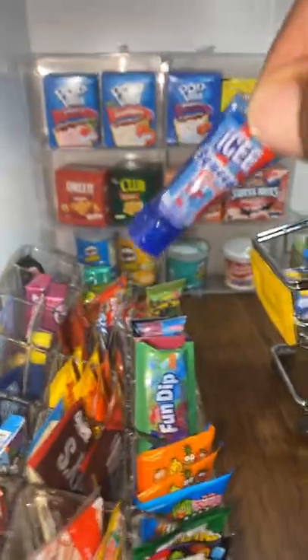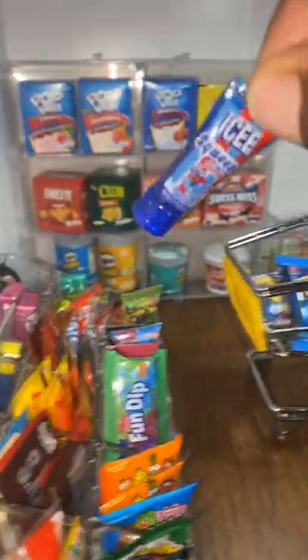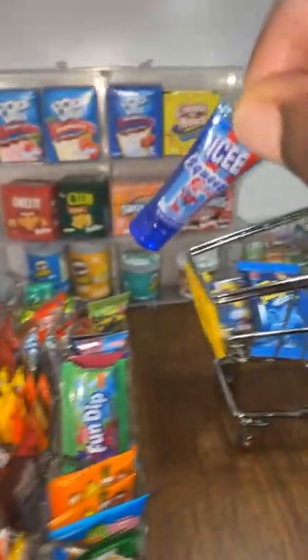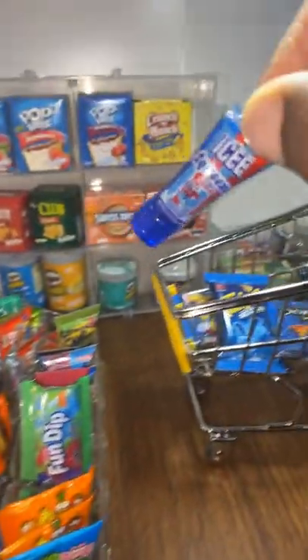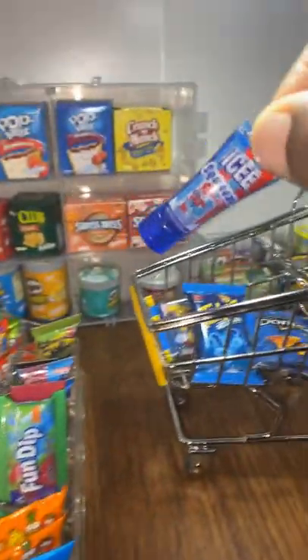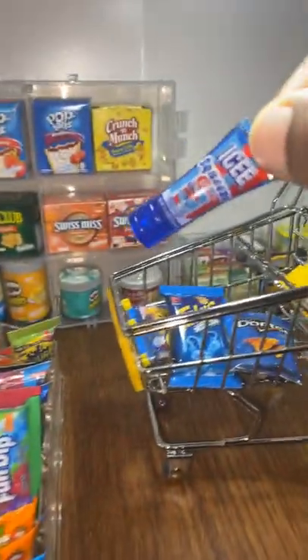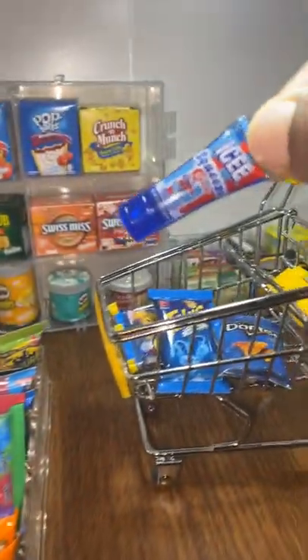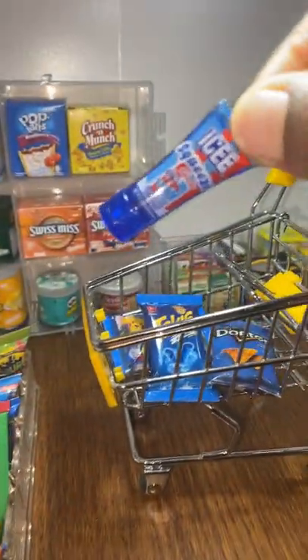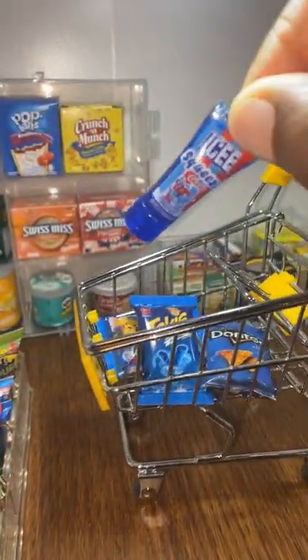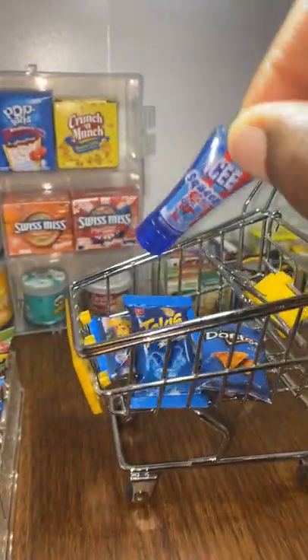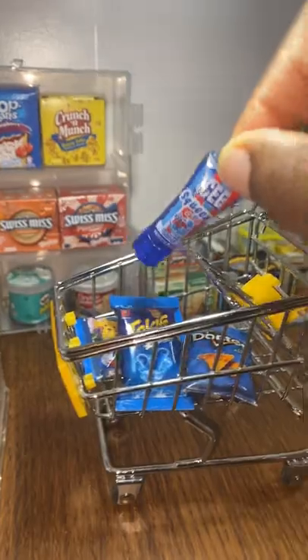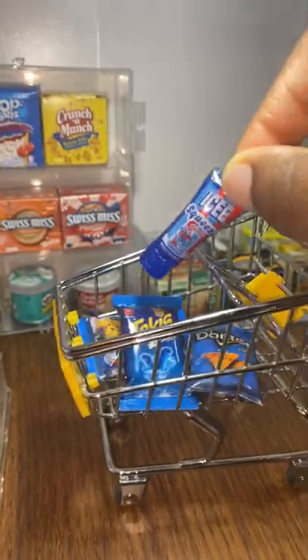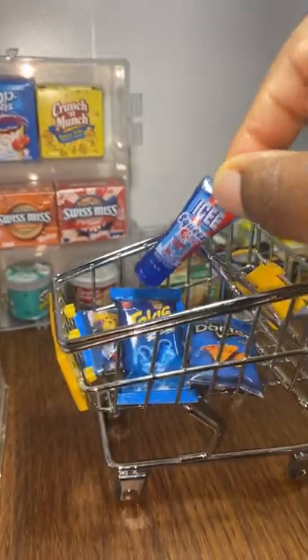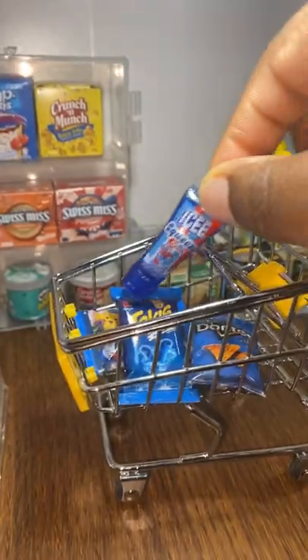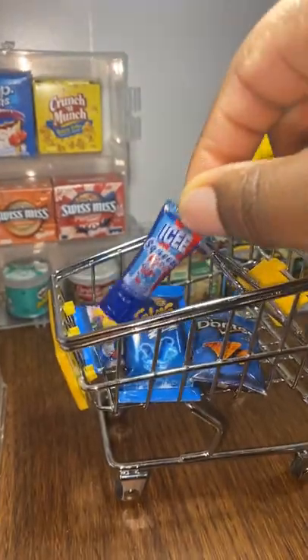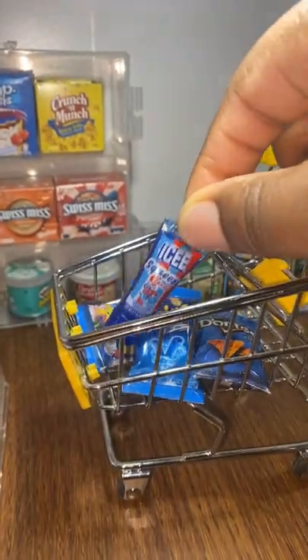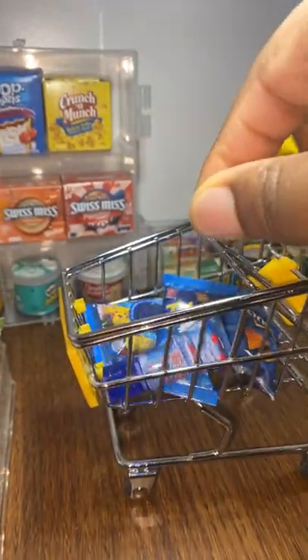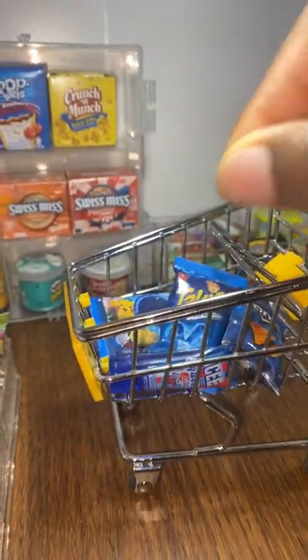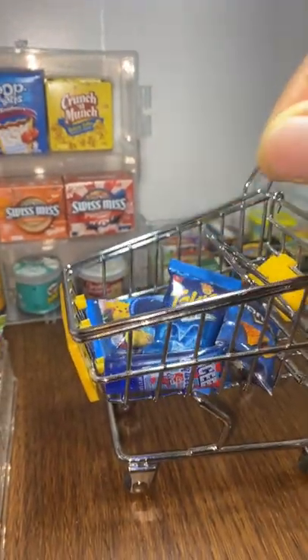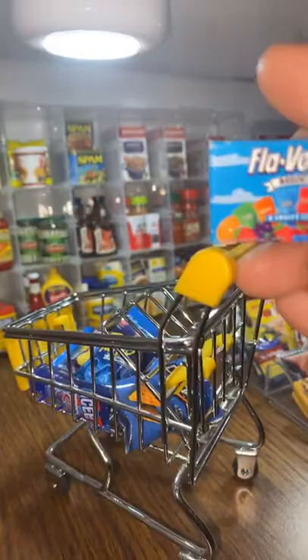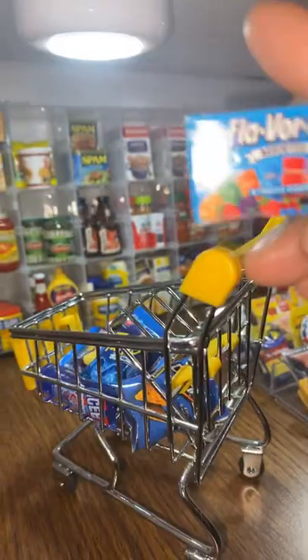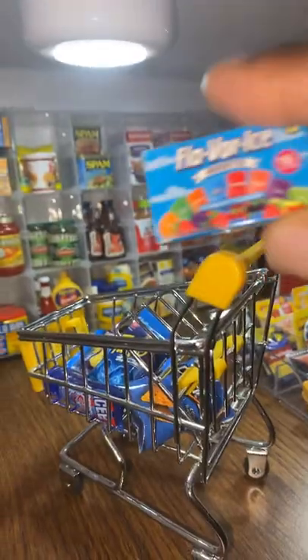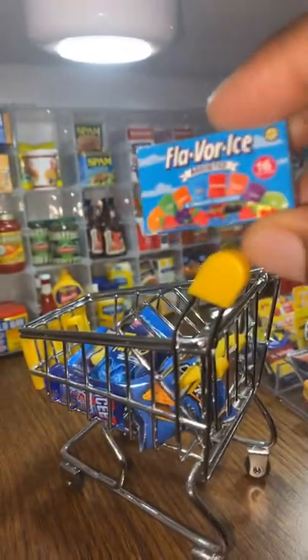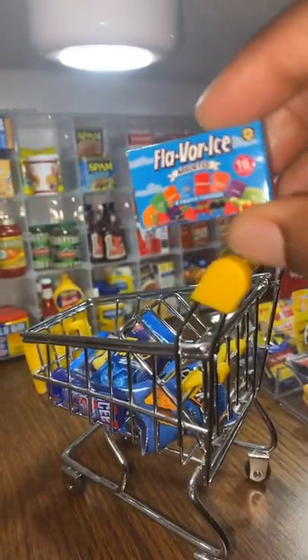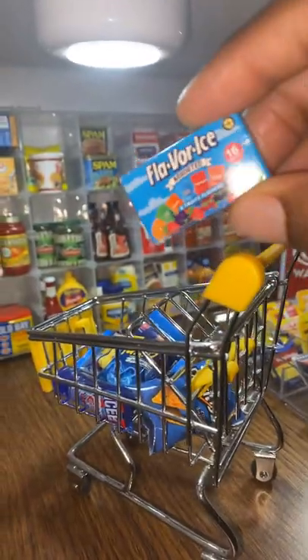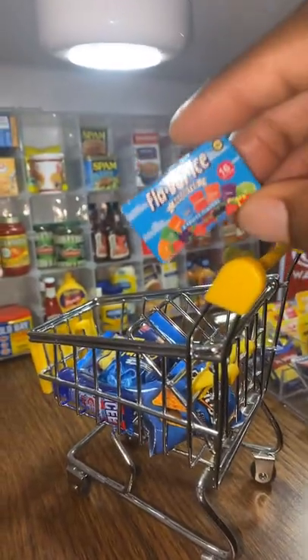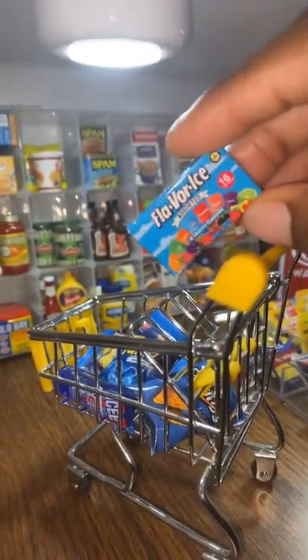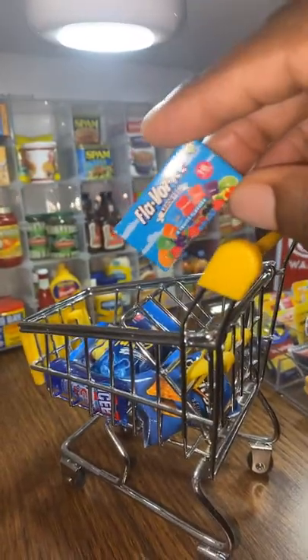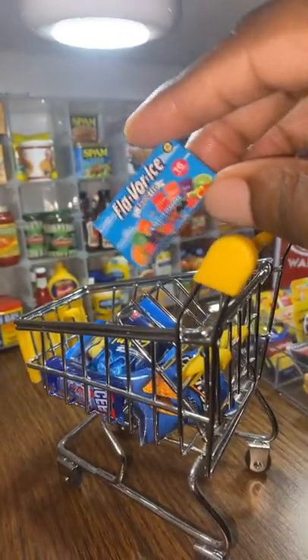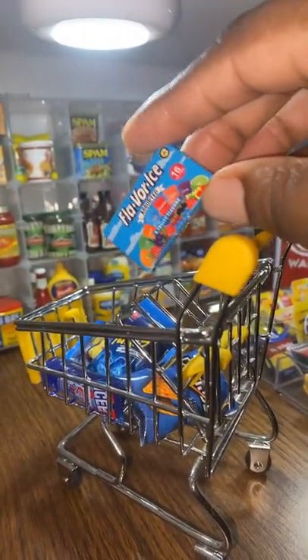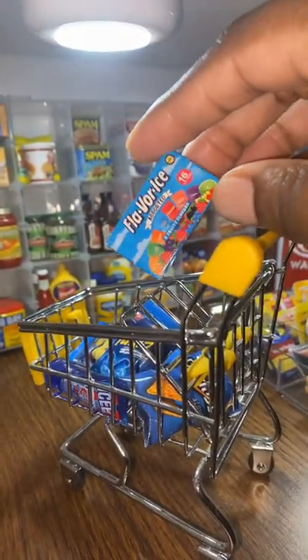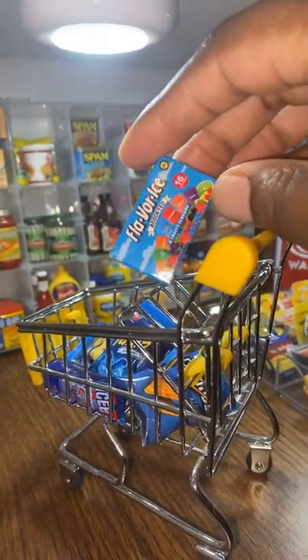Next we'll grab a Blue Icy Sweets Candy, and next we'll grab Flavor Ice.